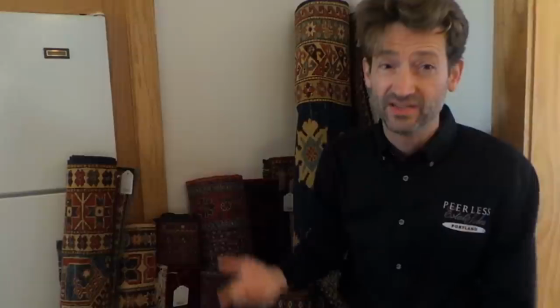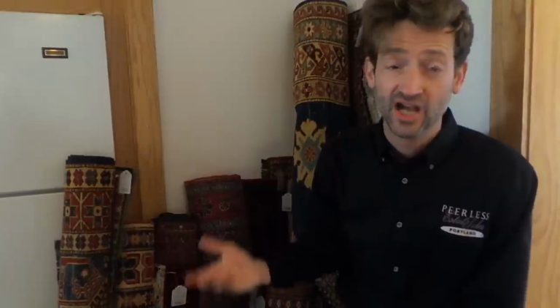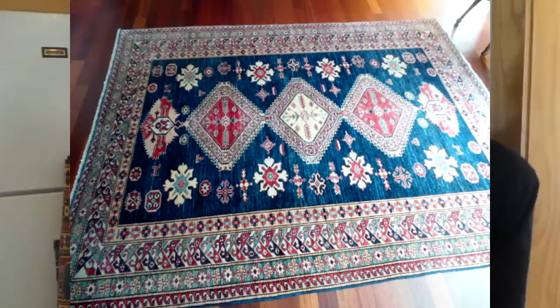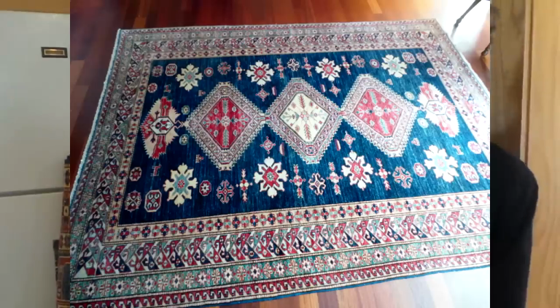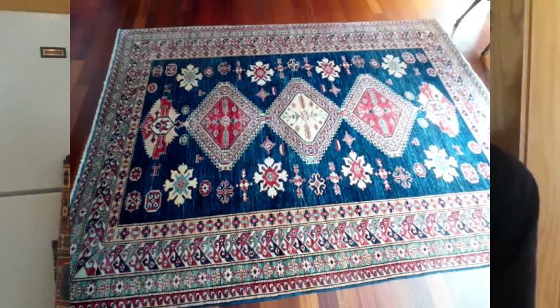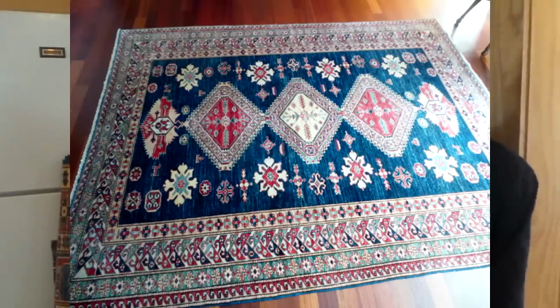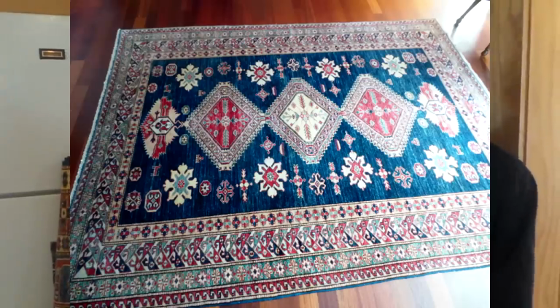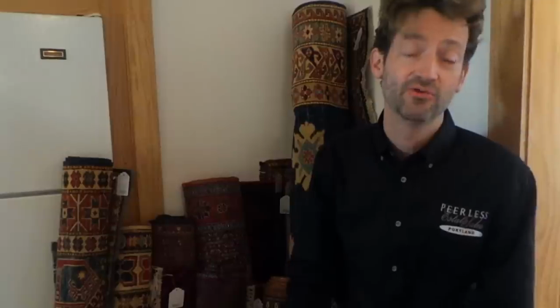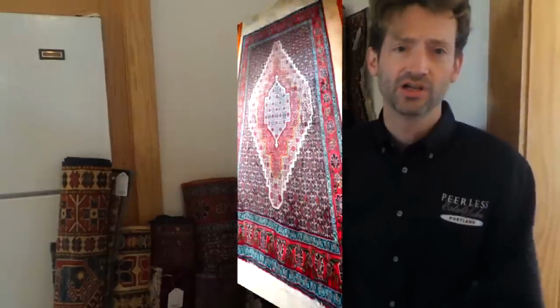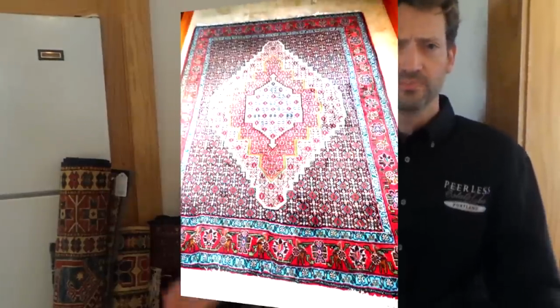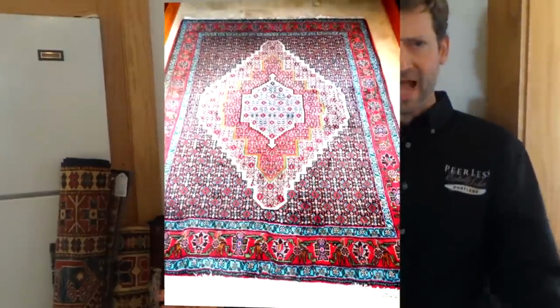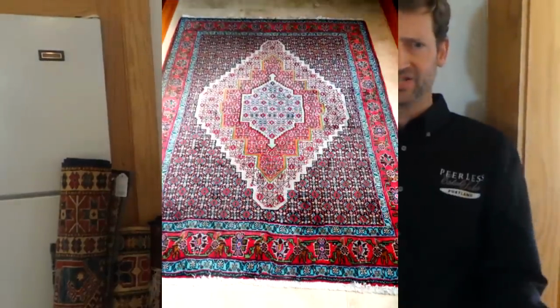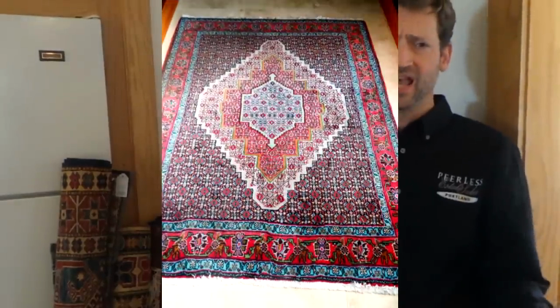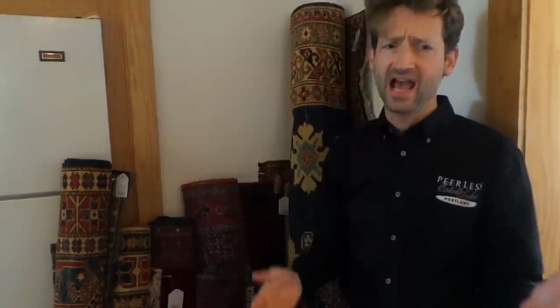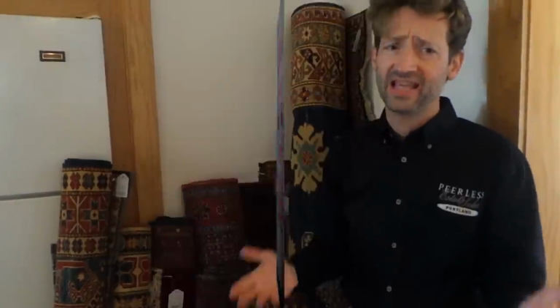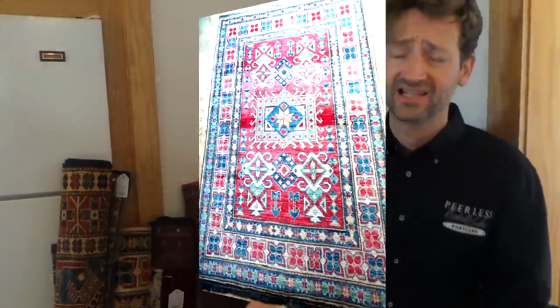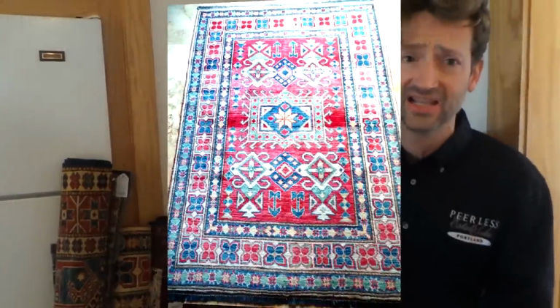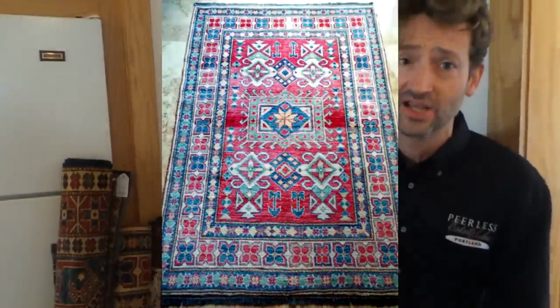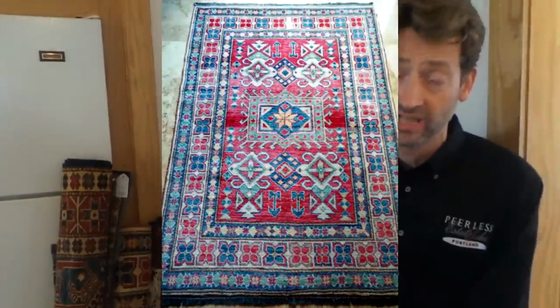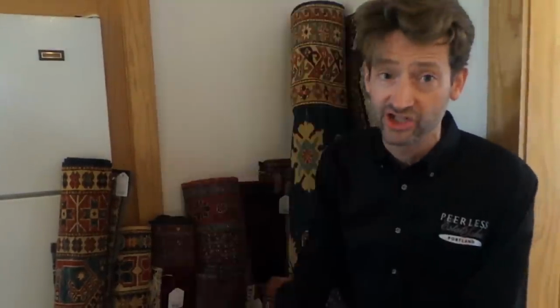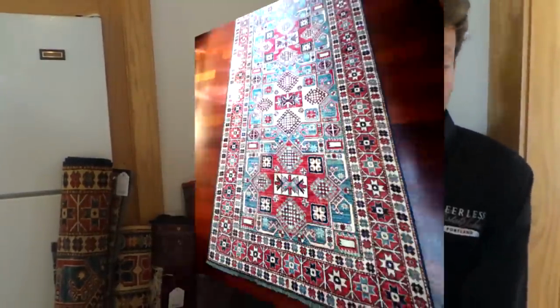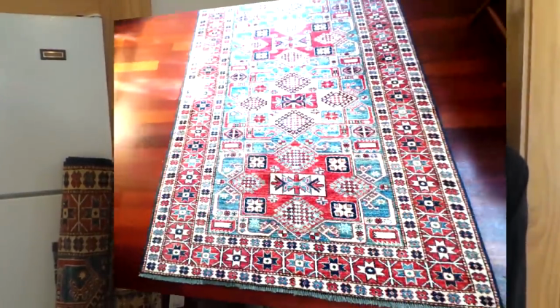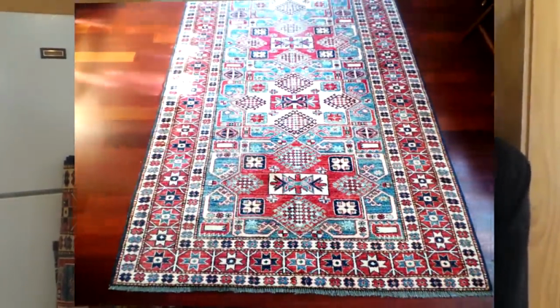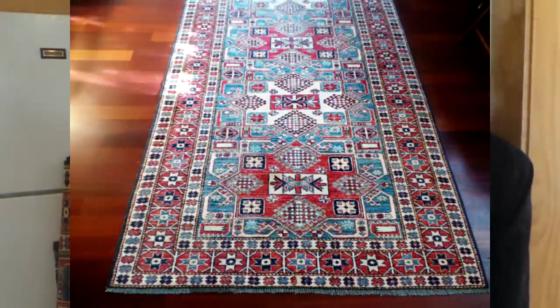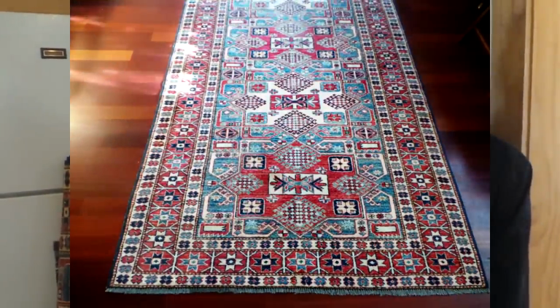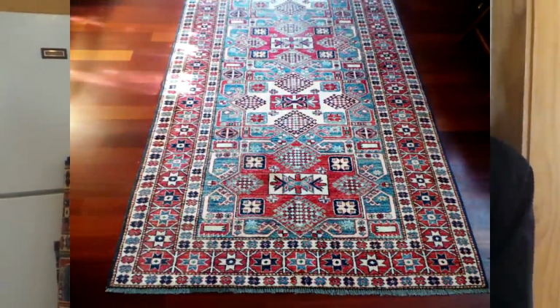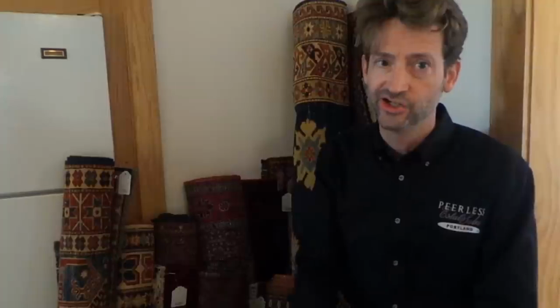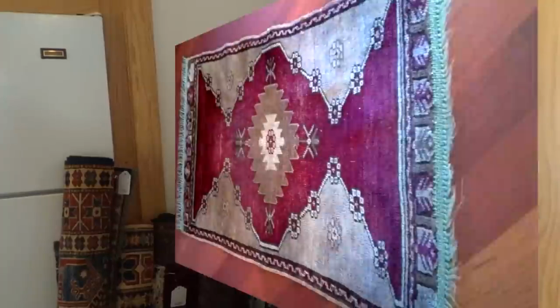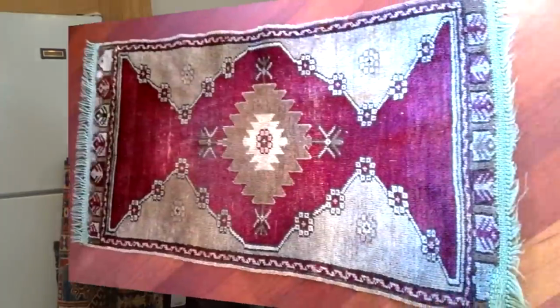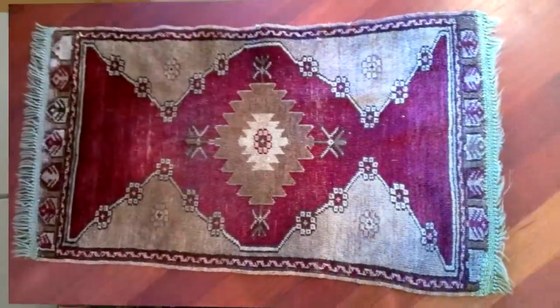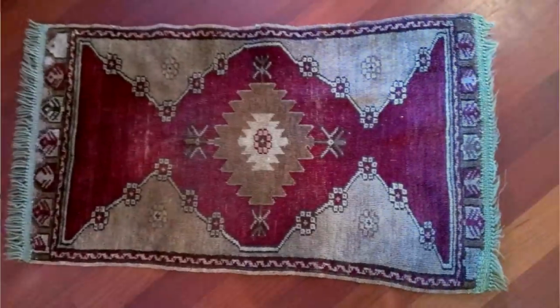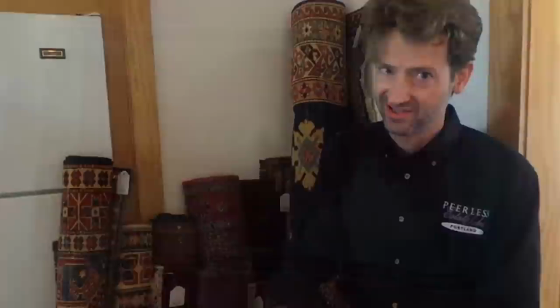In the estate sale, we have a dozen of her hand-tied rugs from Pakistan, Afghanistan, and Central Asia, all in excellent condition — no pass.